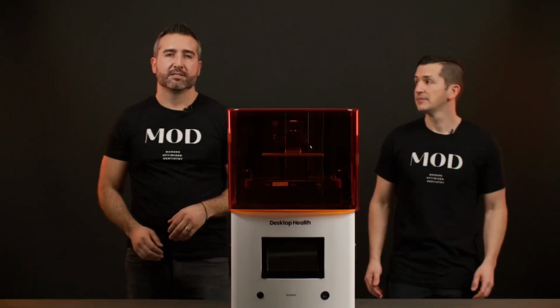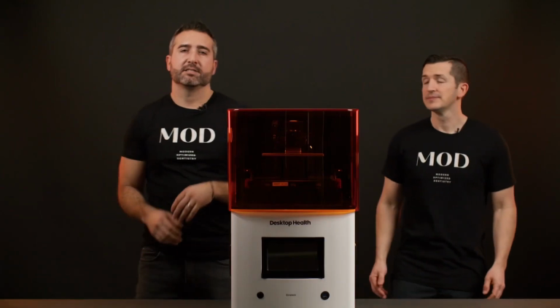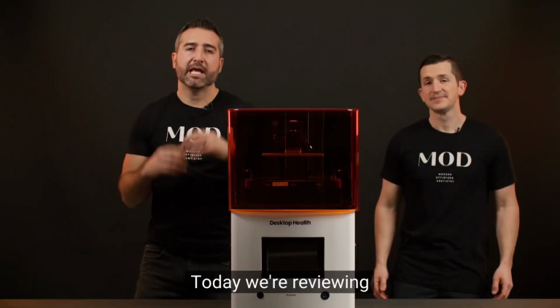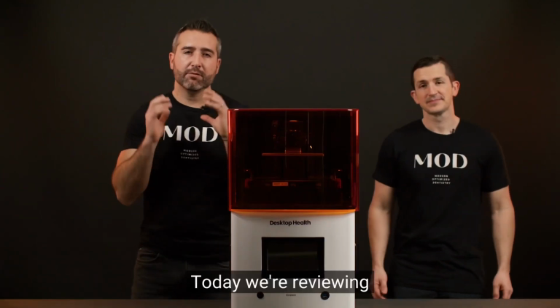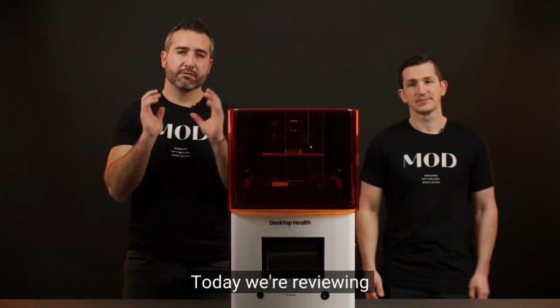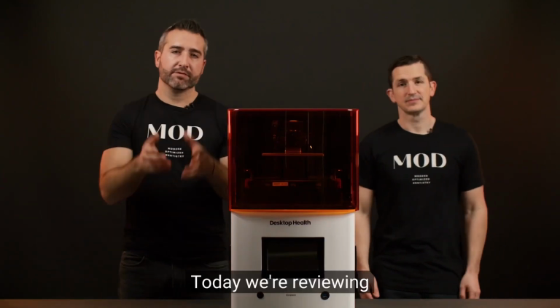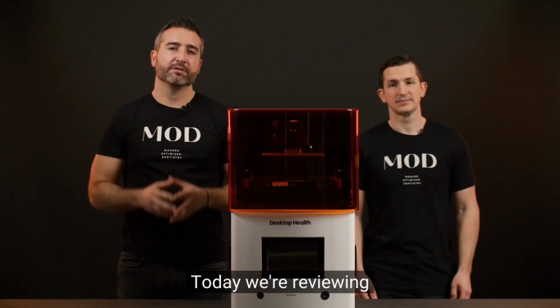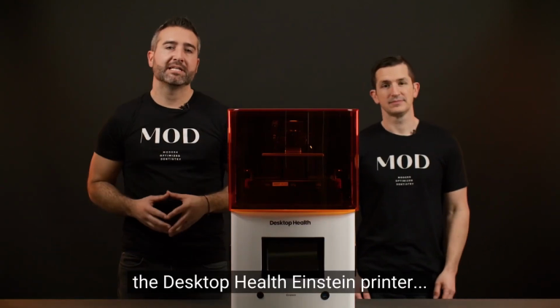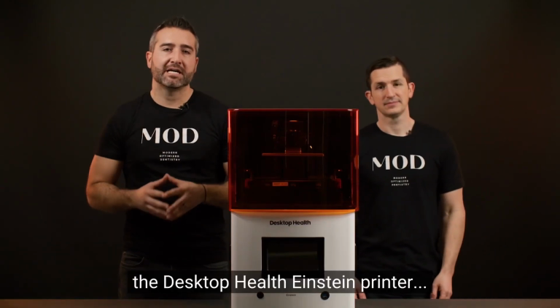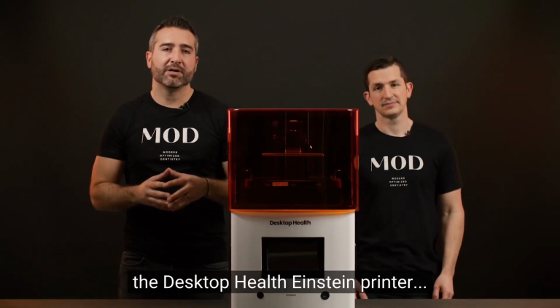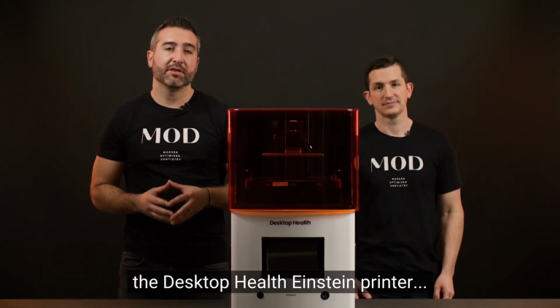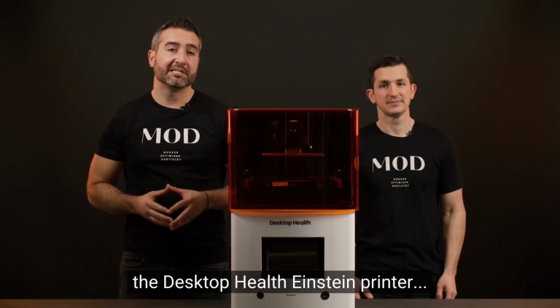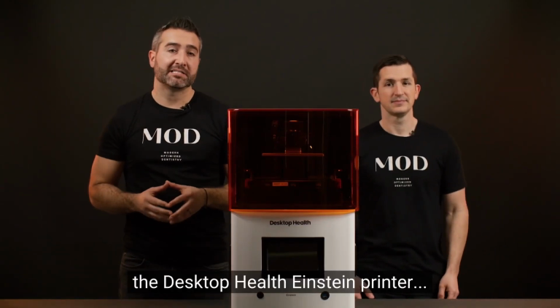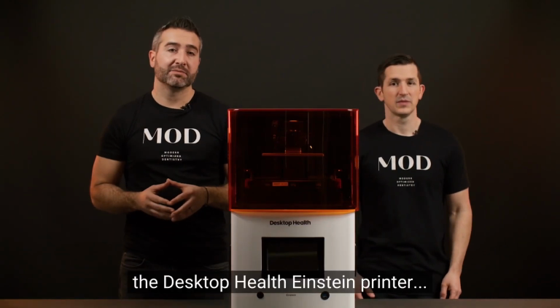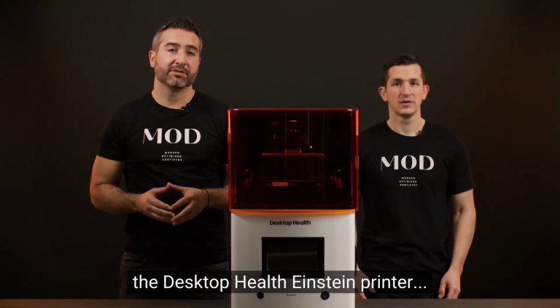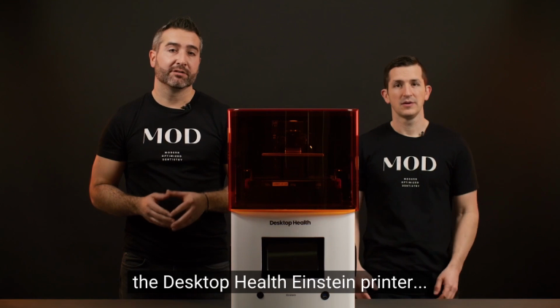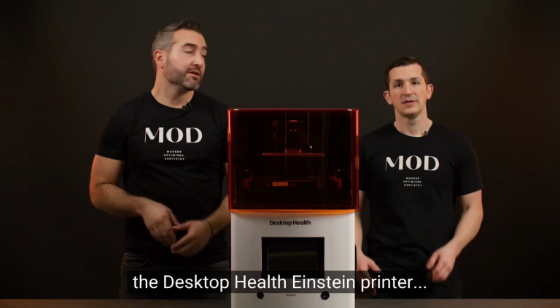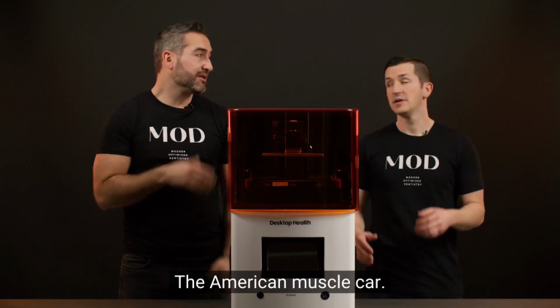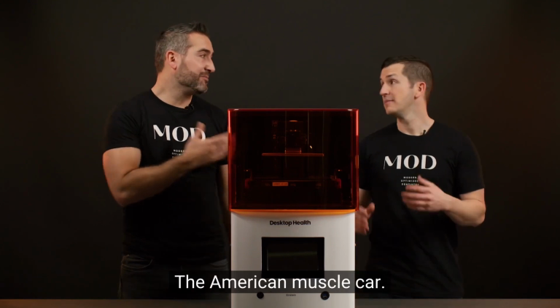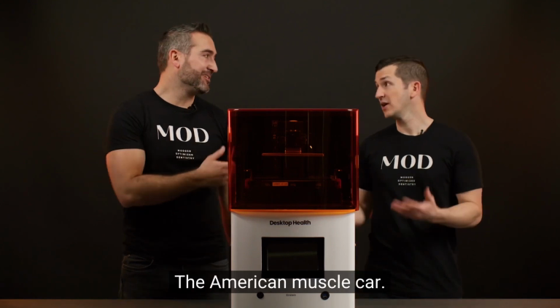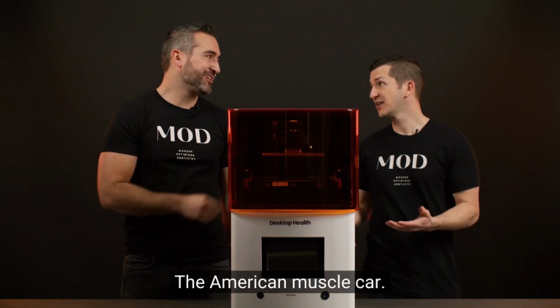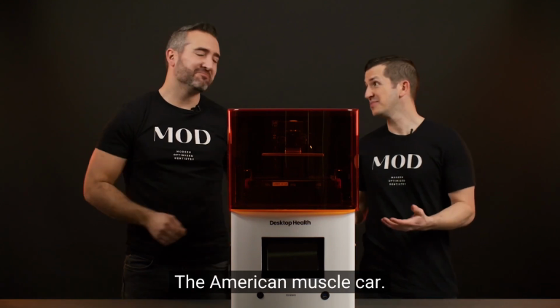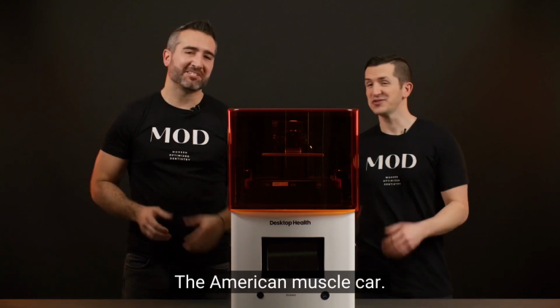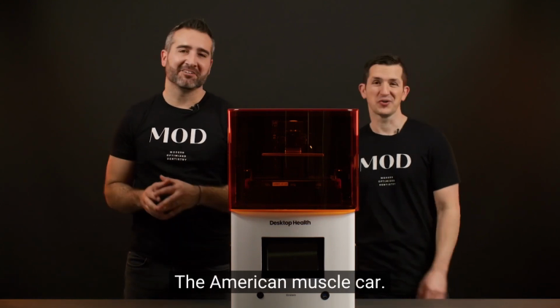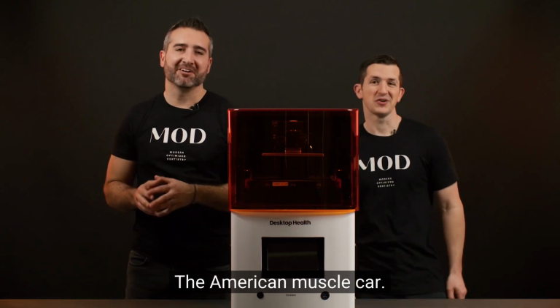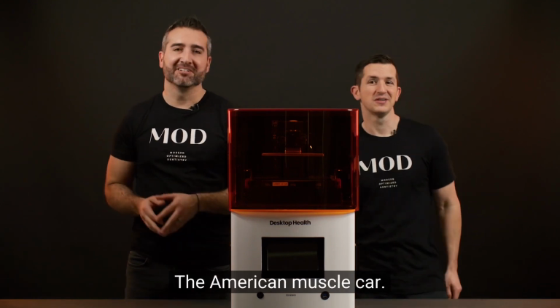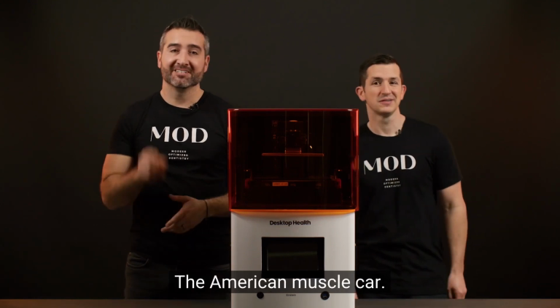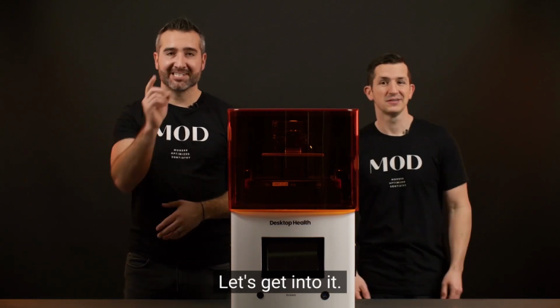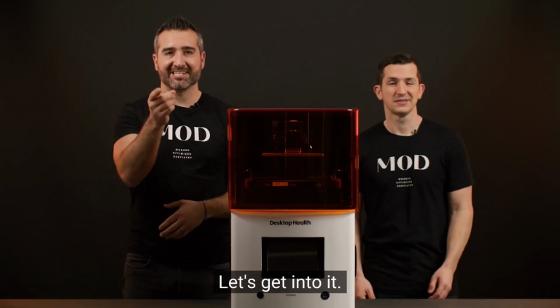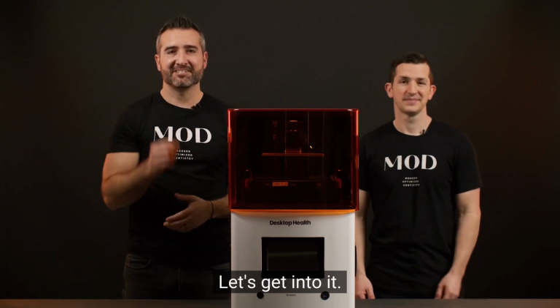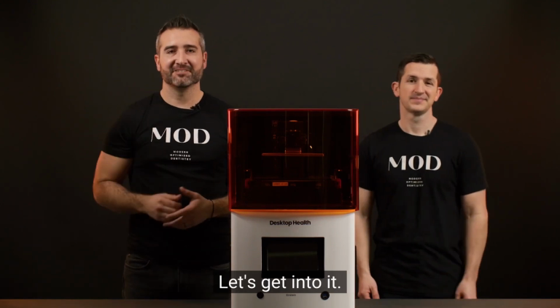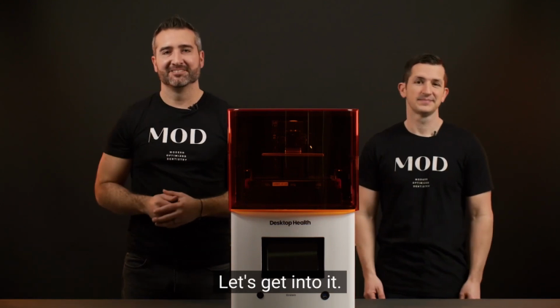Today we're reviewing the Desktop Health Einstein Printer, the American Muscle Car. Let's get into it.